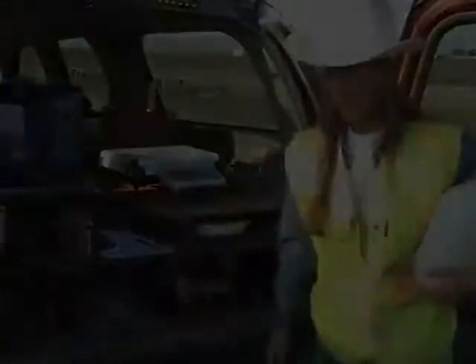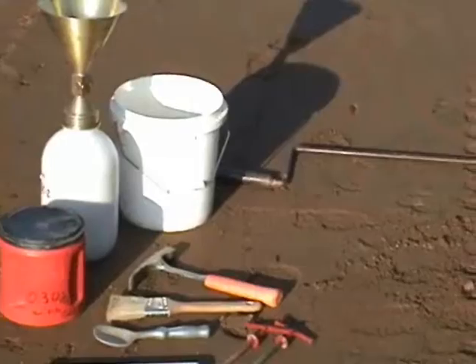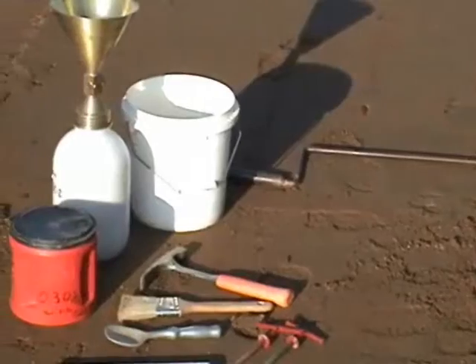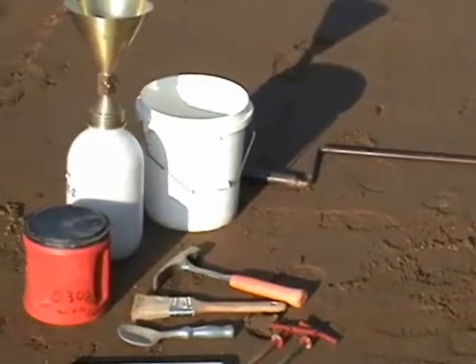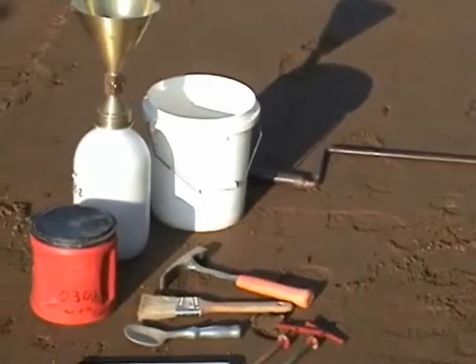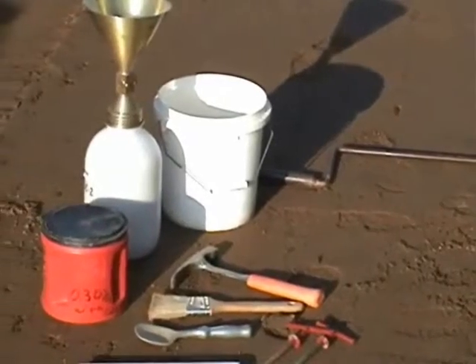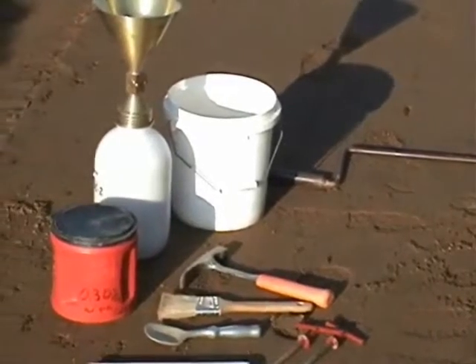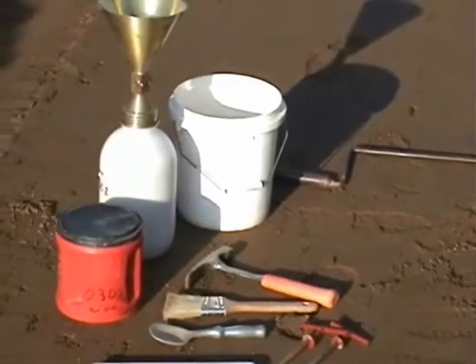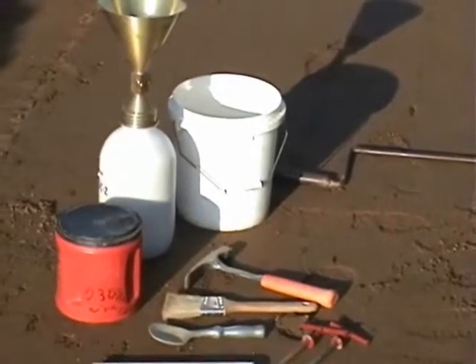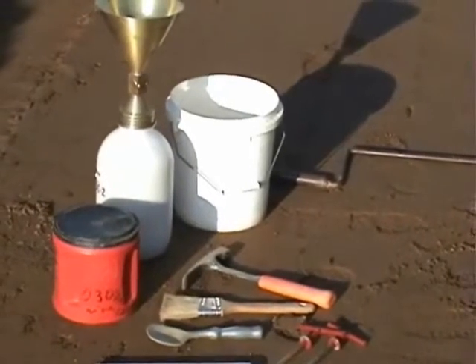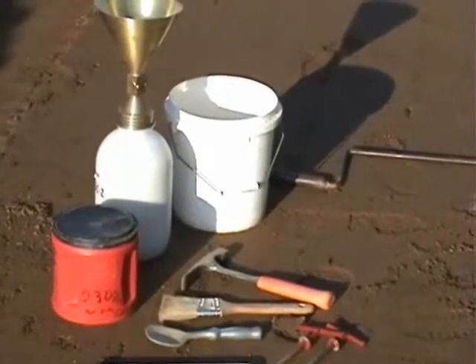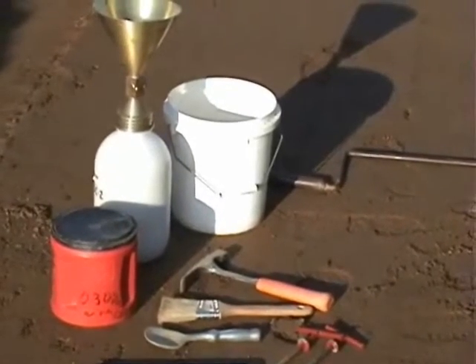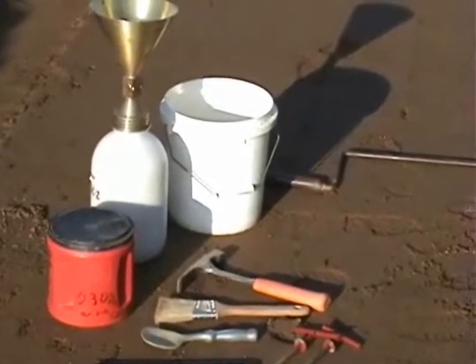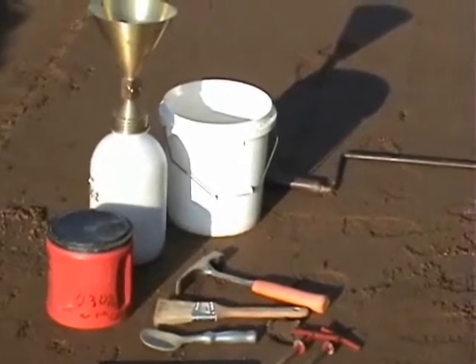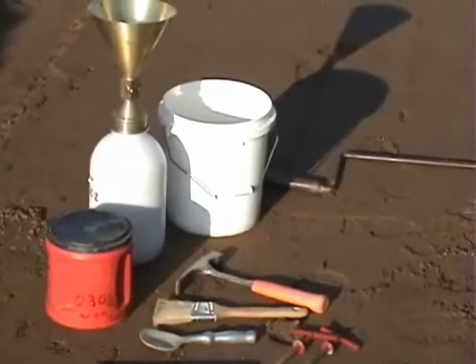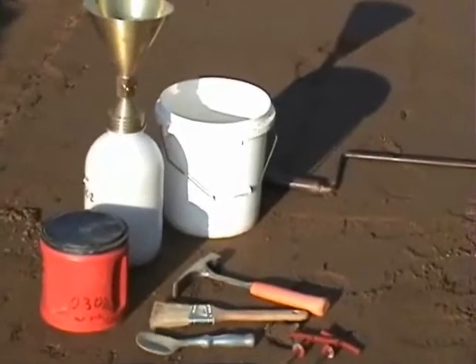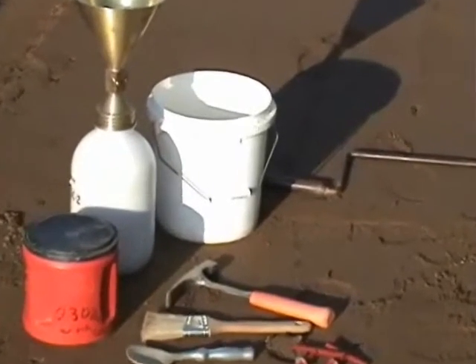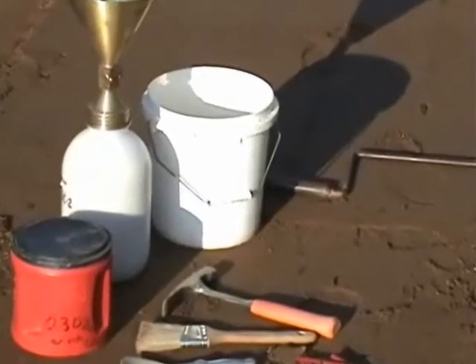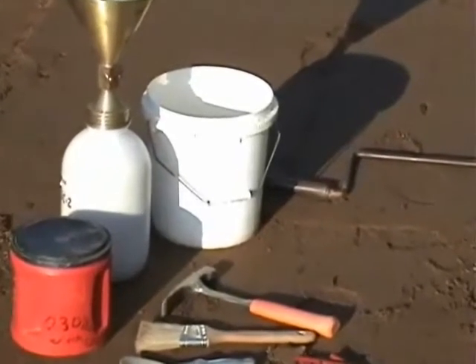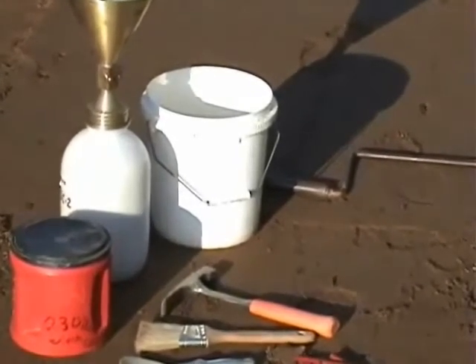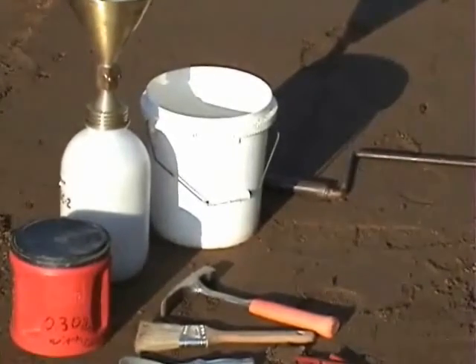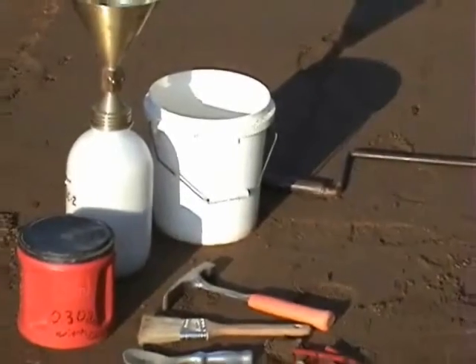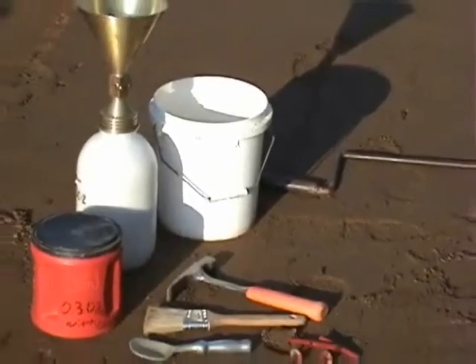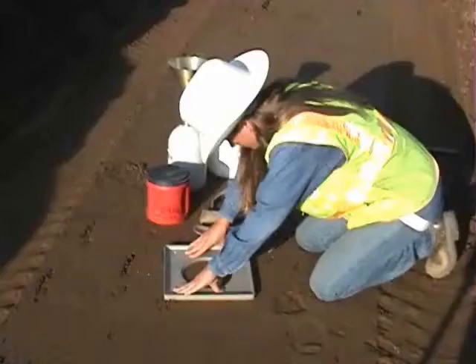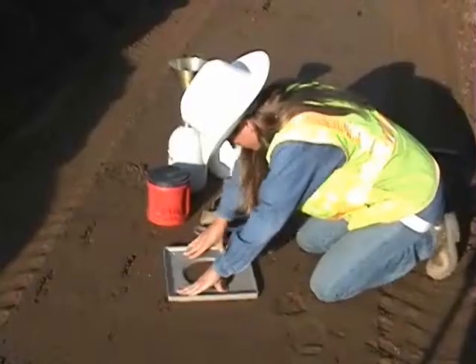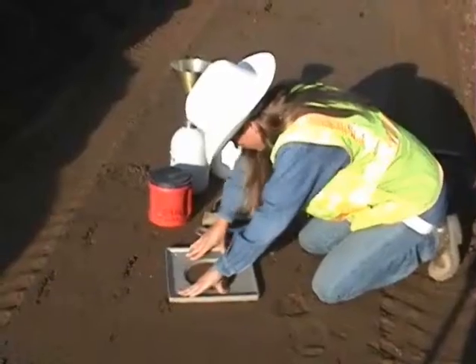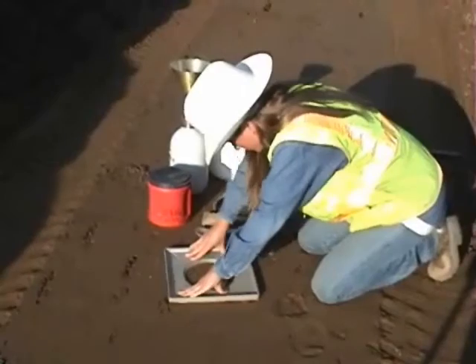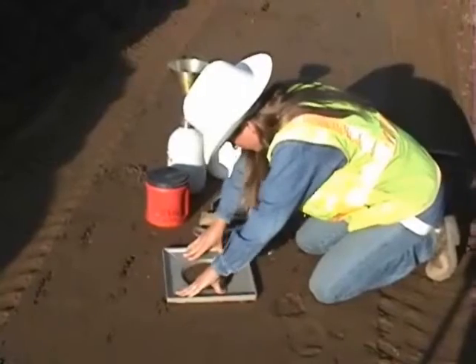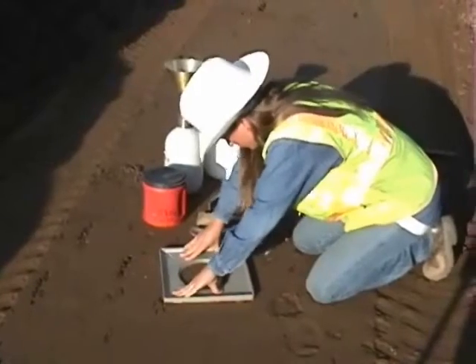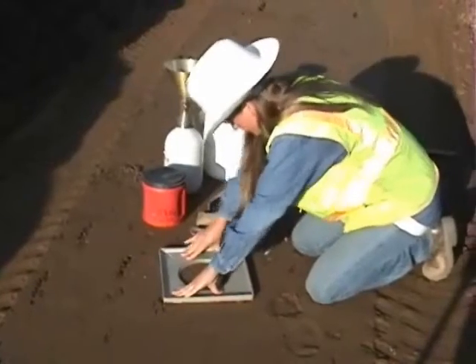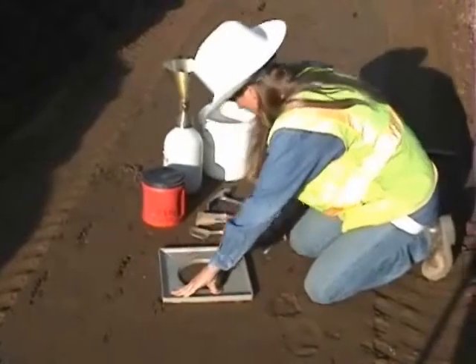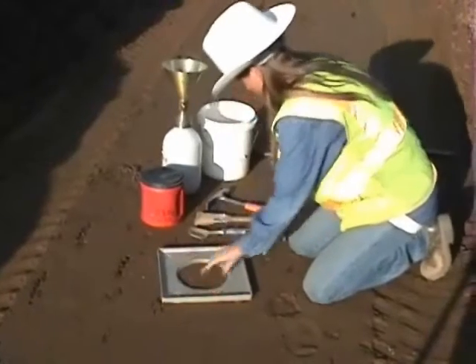The sand cone test procedure is to dig a test hole, place the sand cone over the hole, and fill the hole with sand.